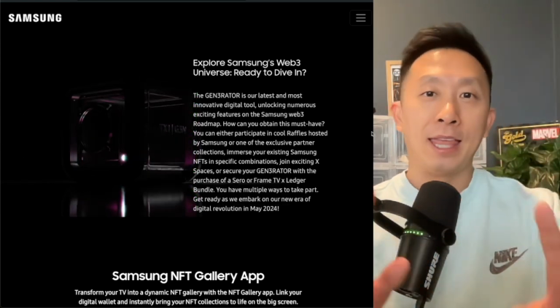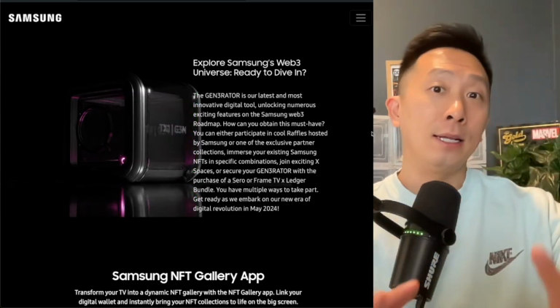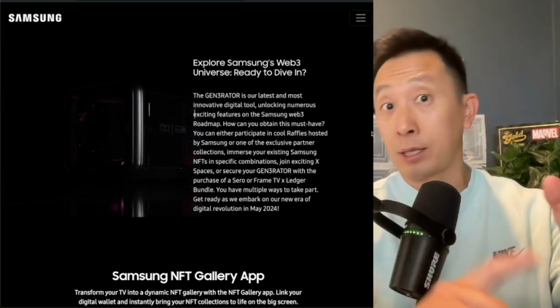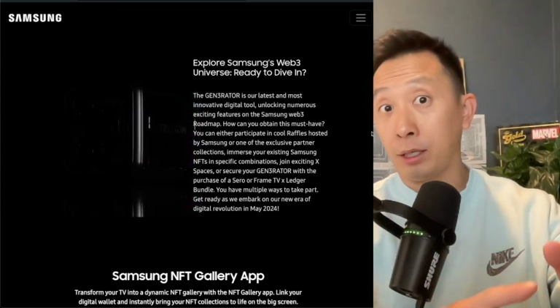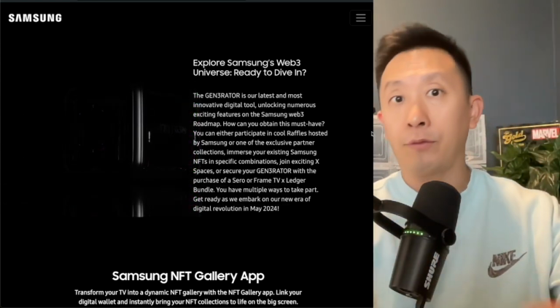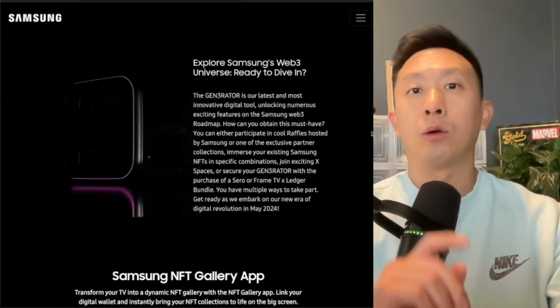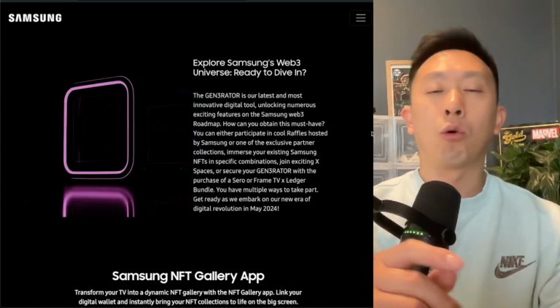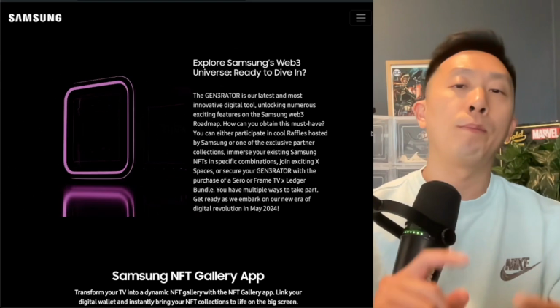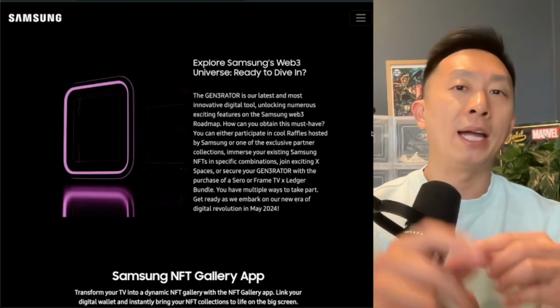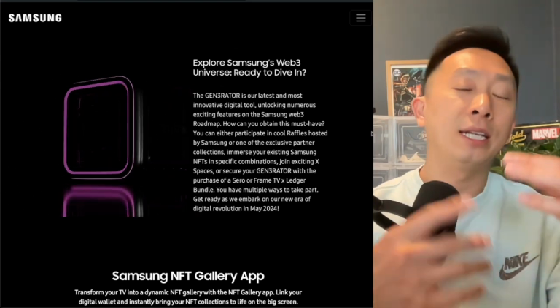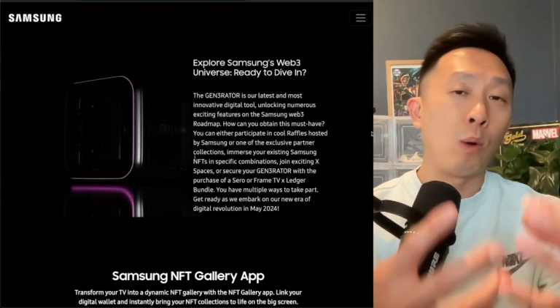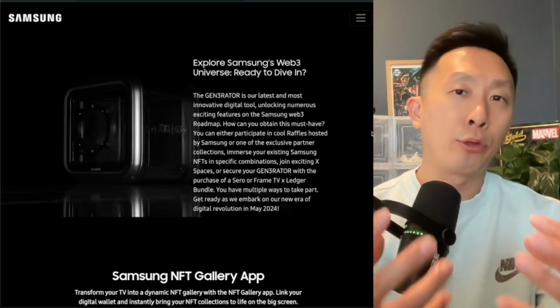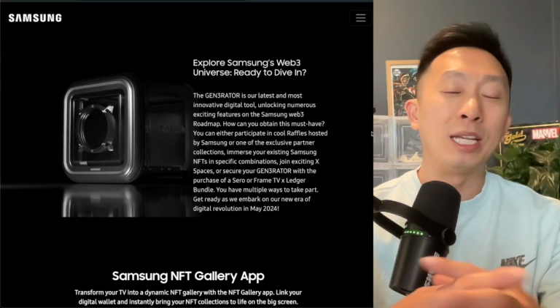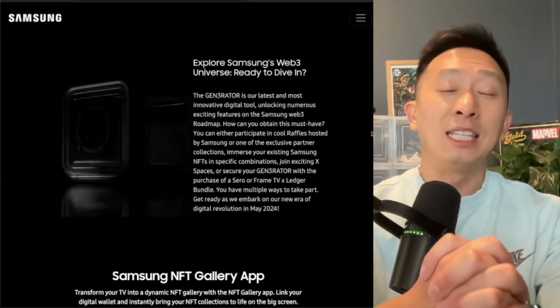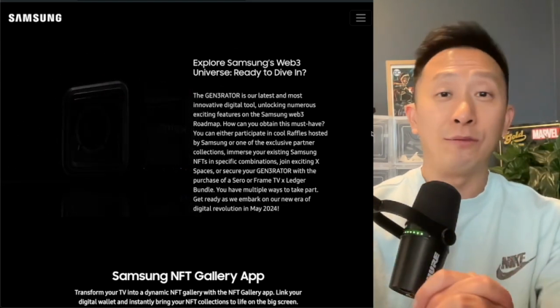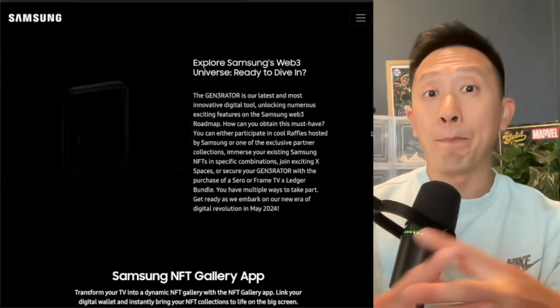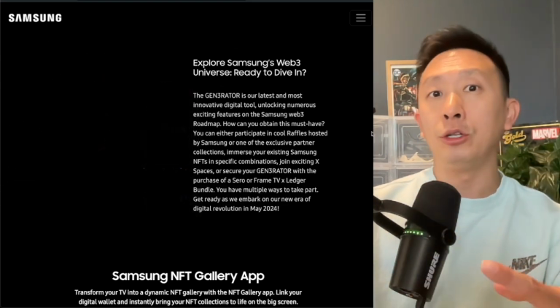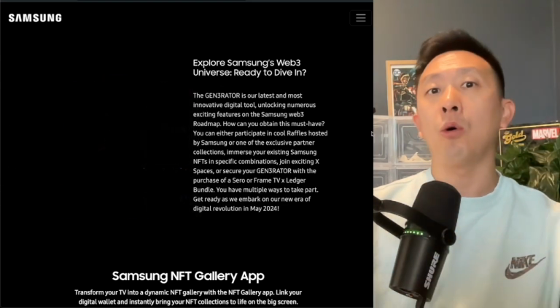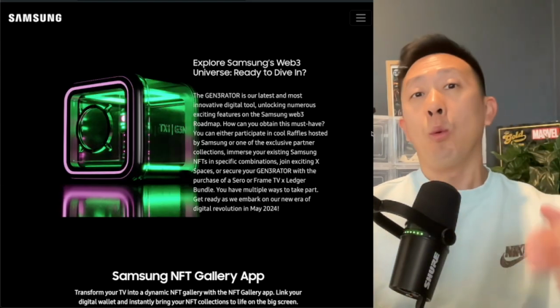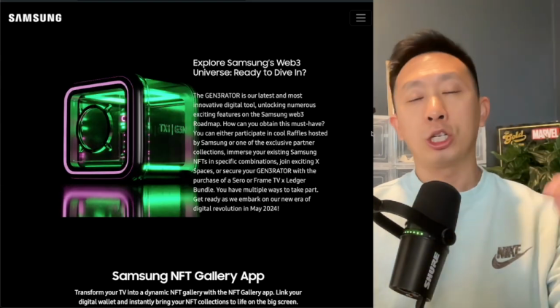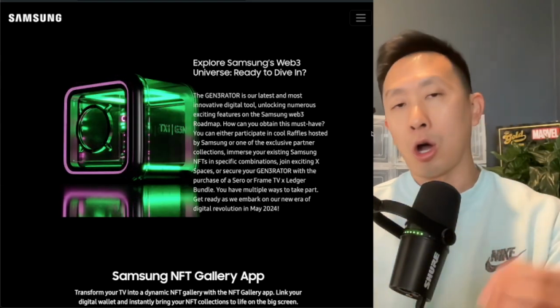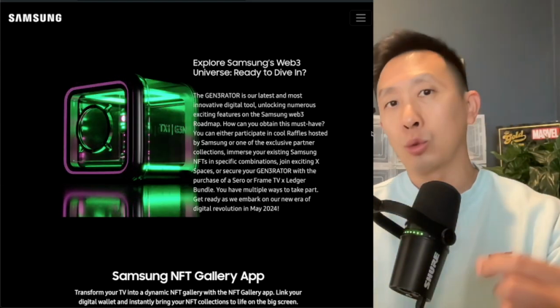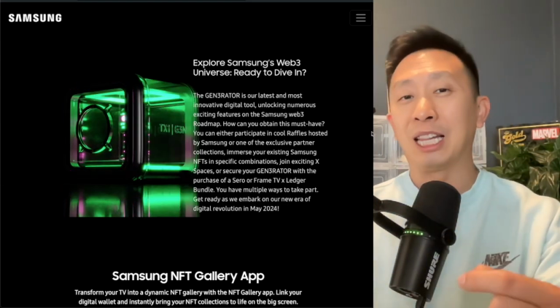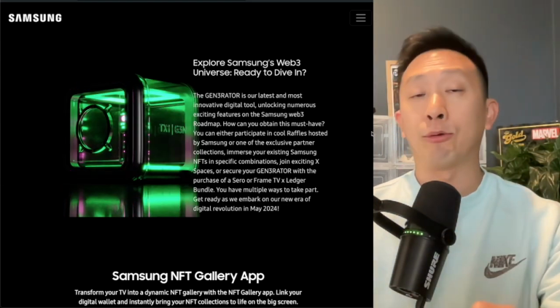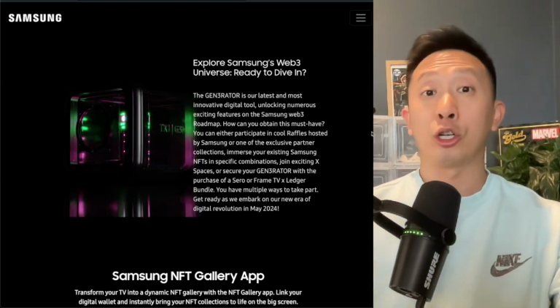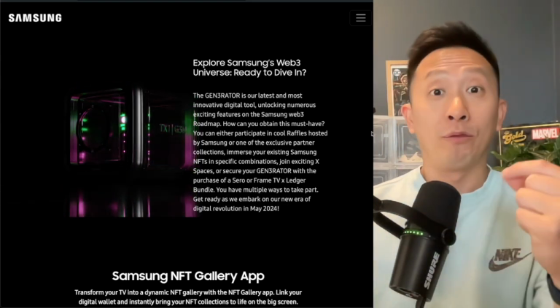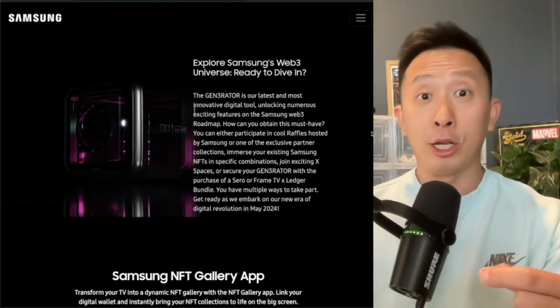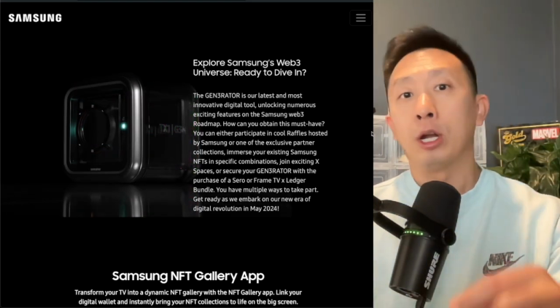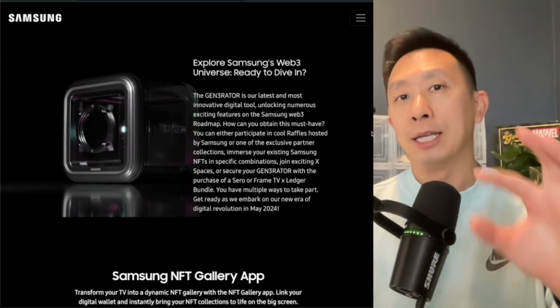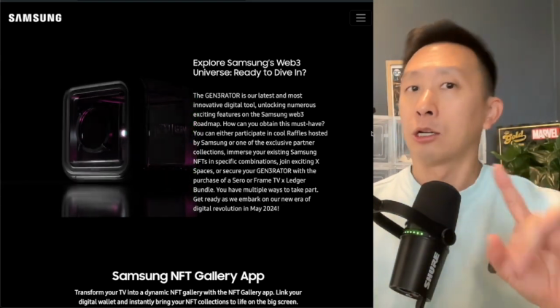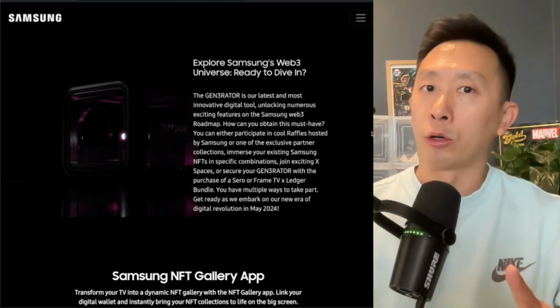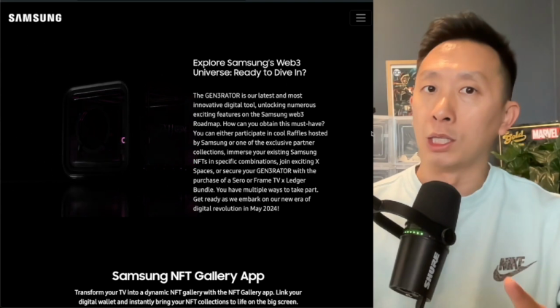There's only a few ways to get some of these bad boys — attending the event or buying the Web3 TV bundle, which is also in collaboration with Ledger, the hard wallet.